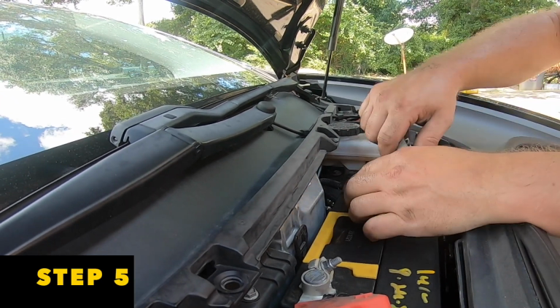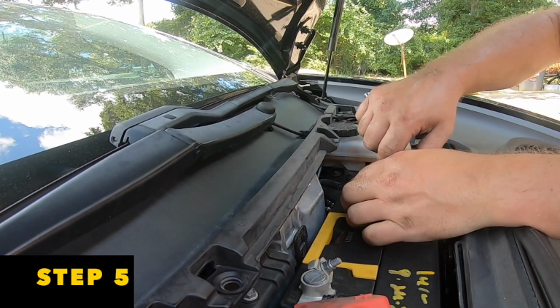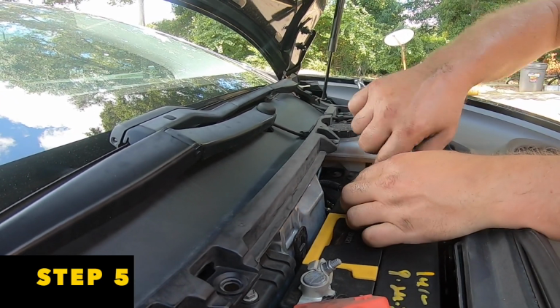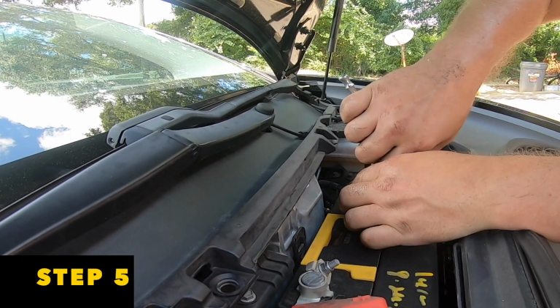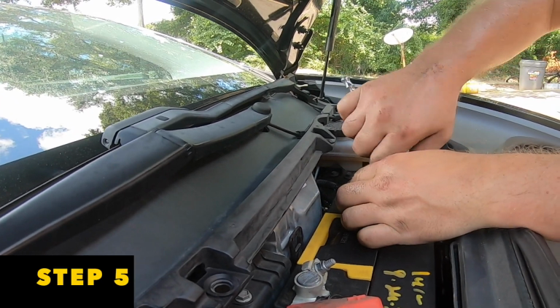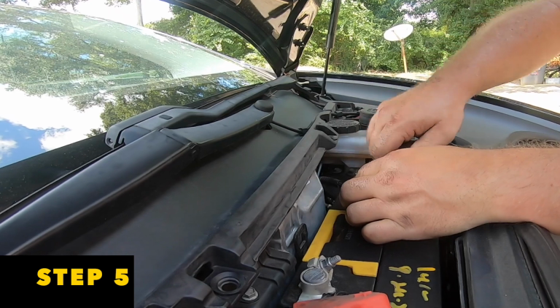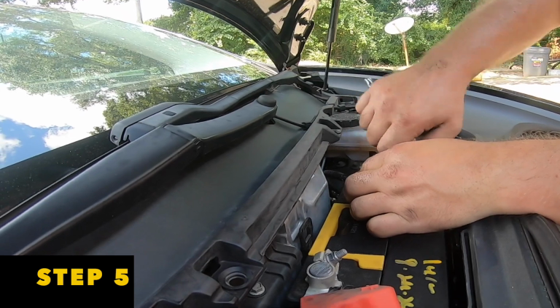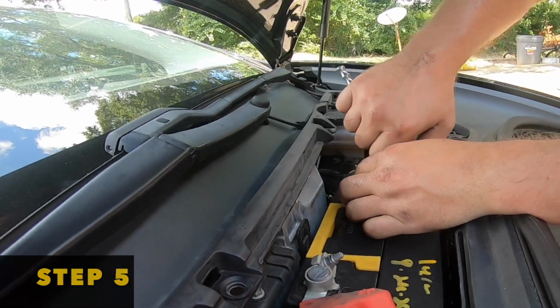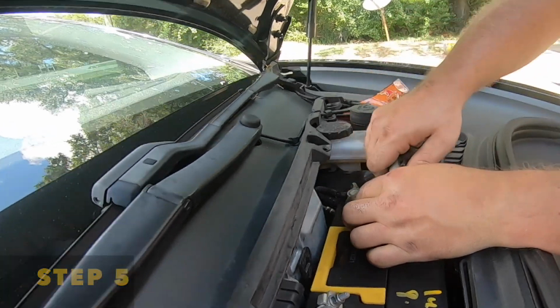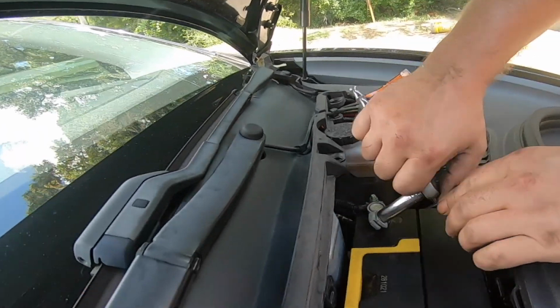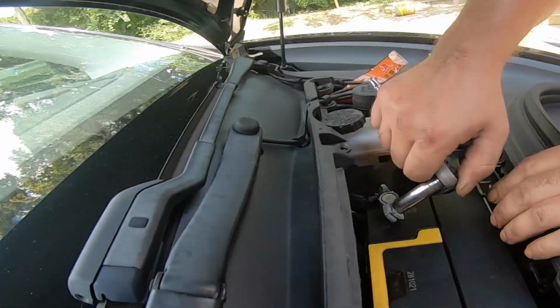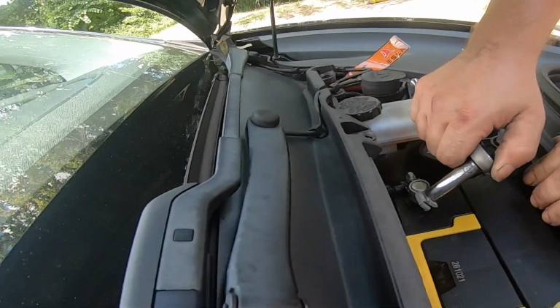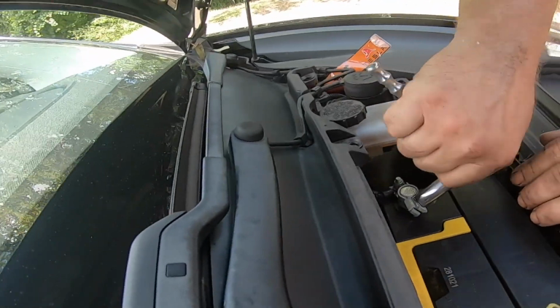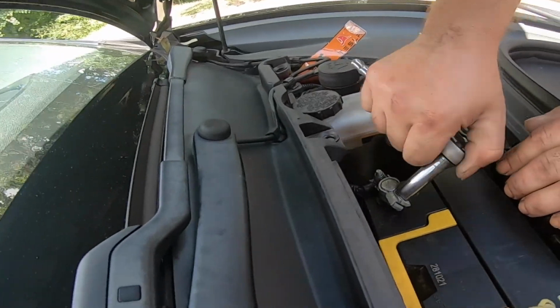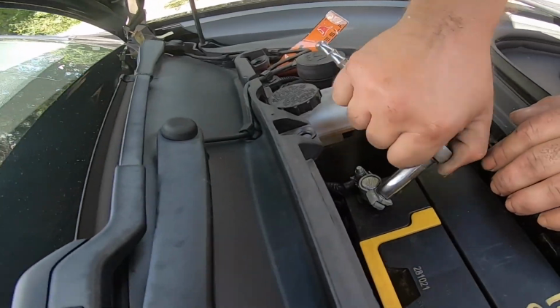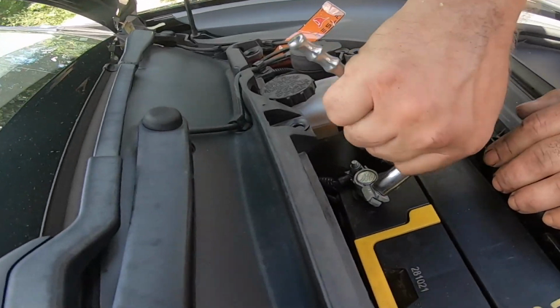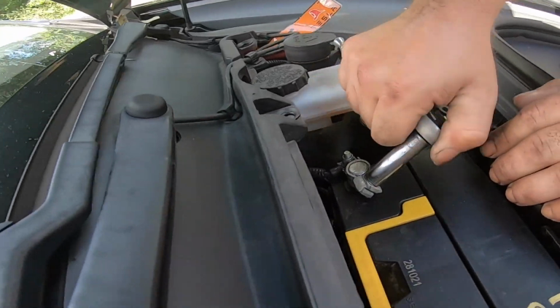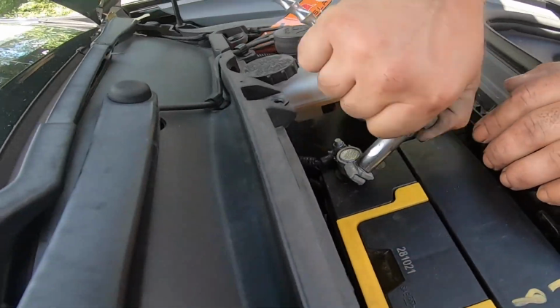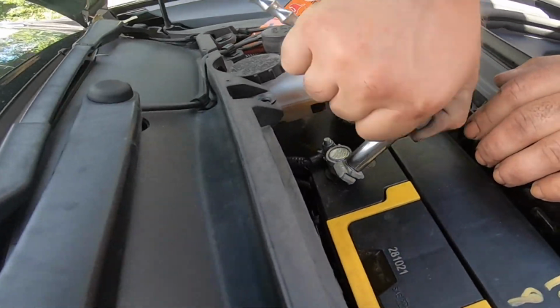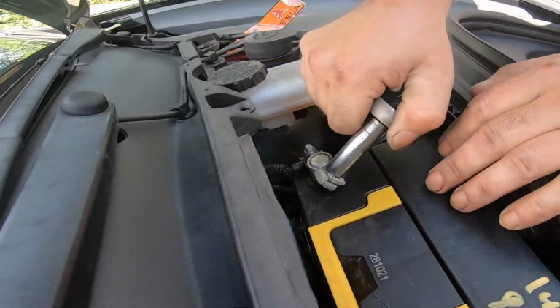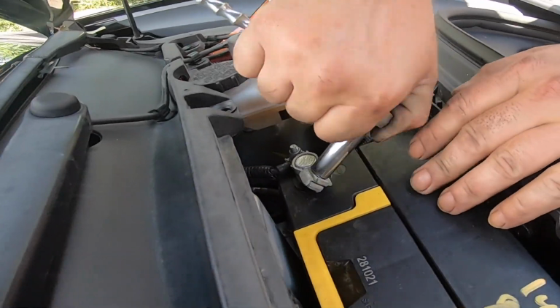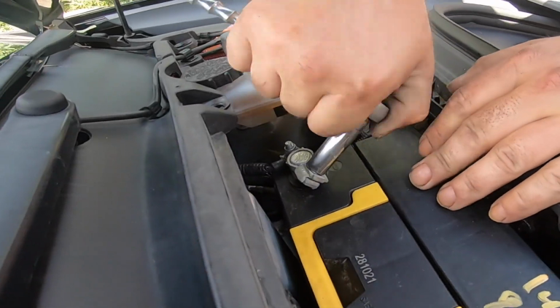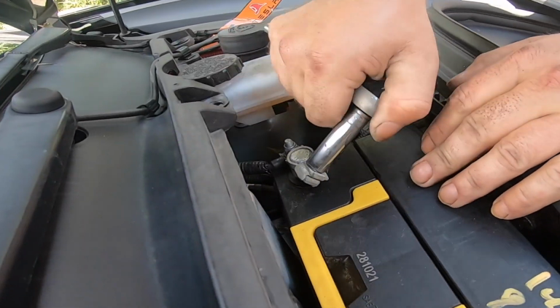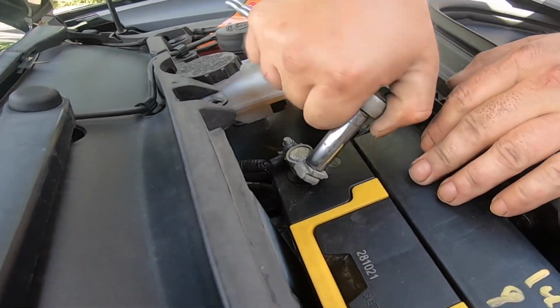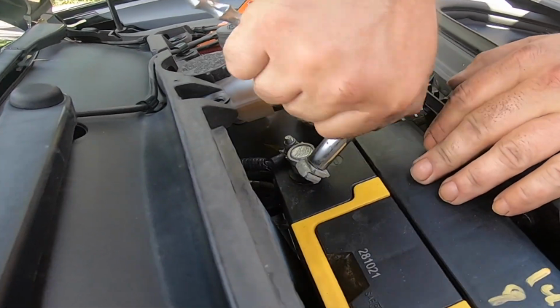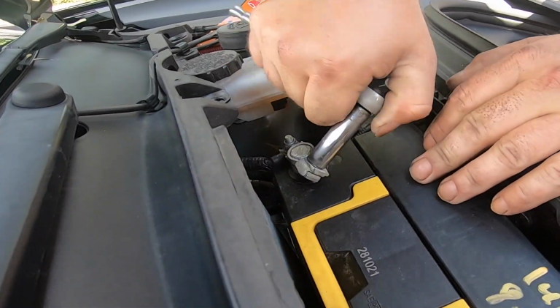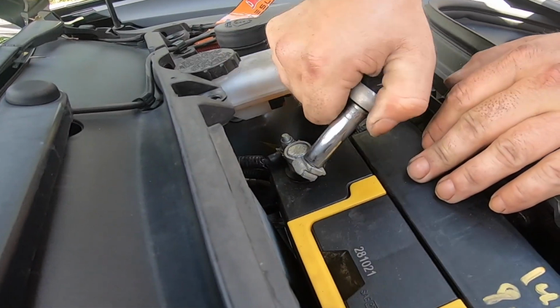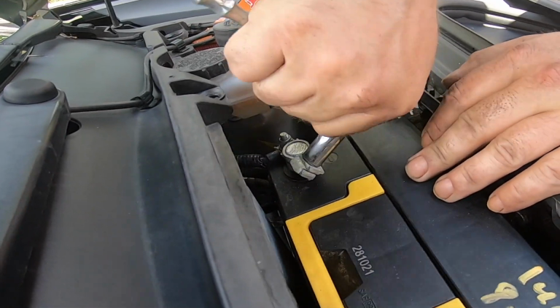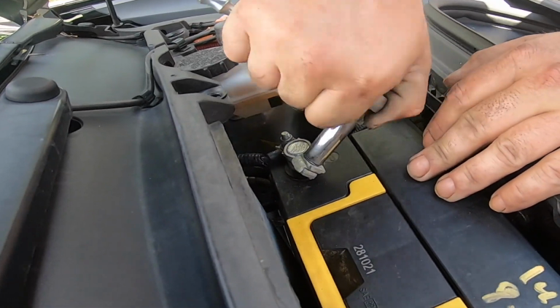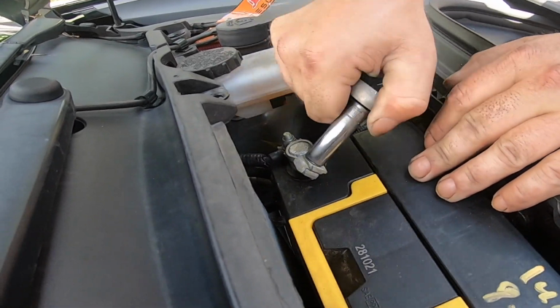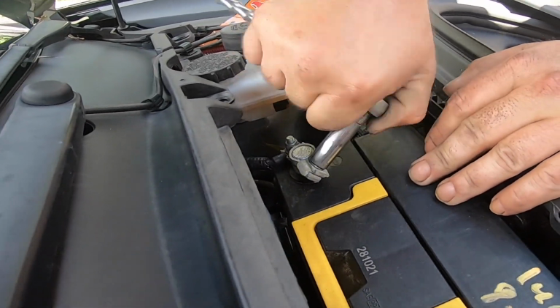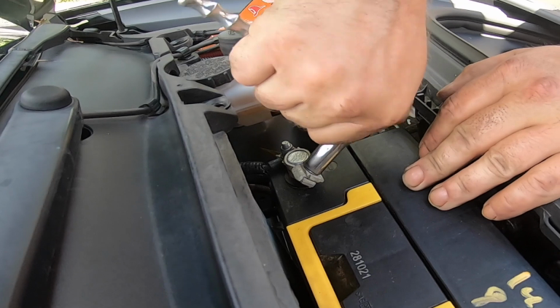Go ahead and tighten up your negative — it's also your ground. Just take your wrench or socket set and tighten it up.